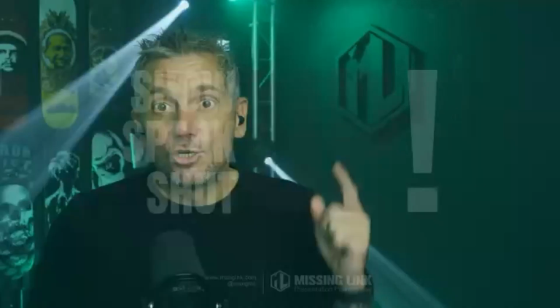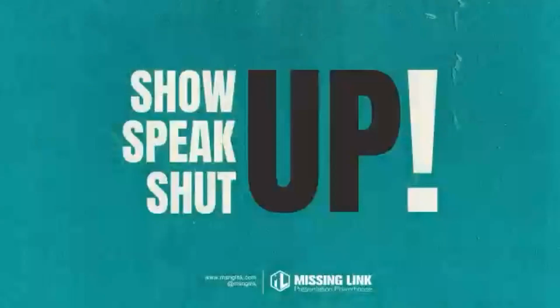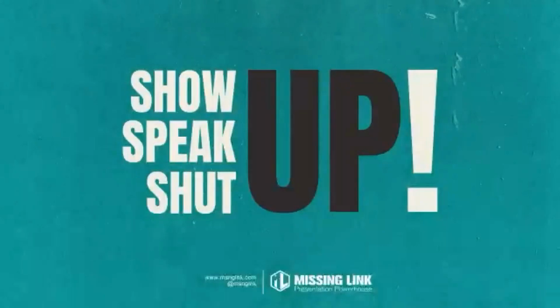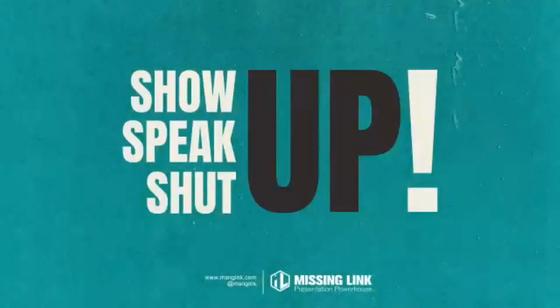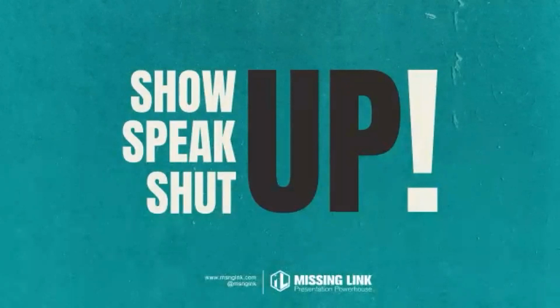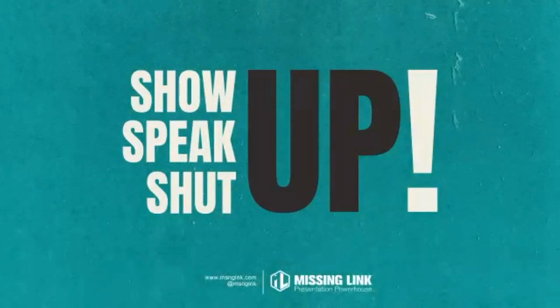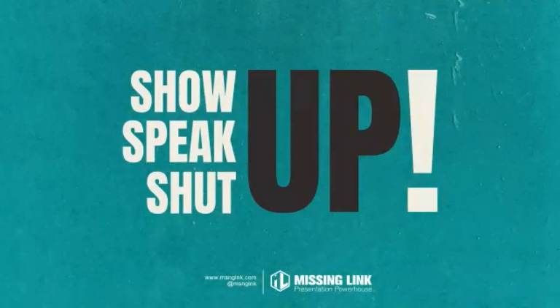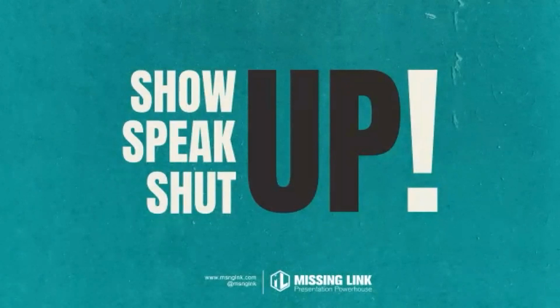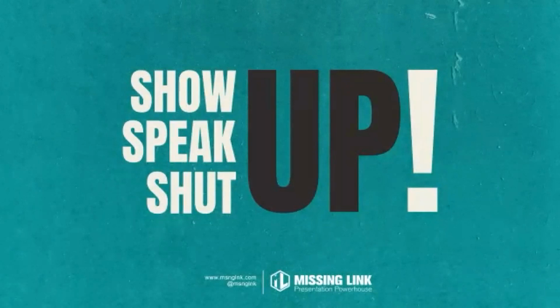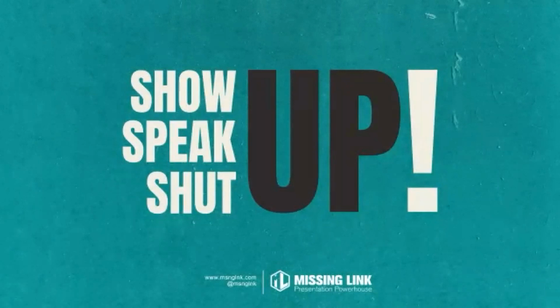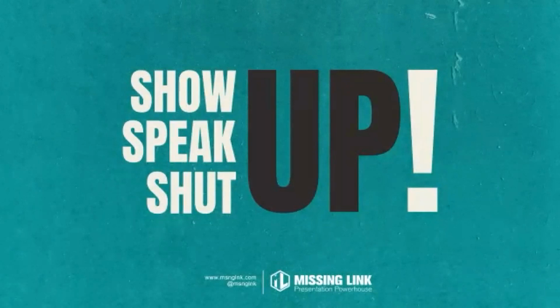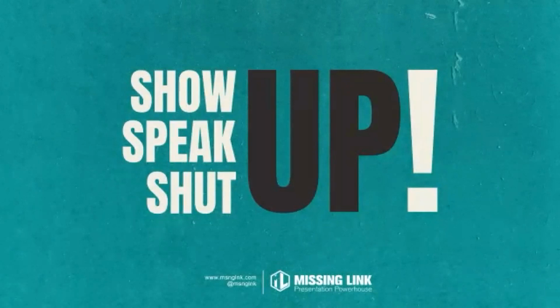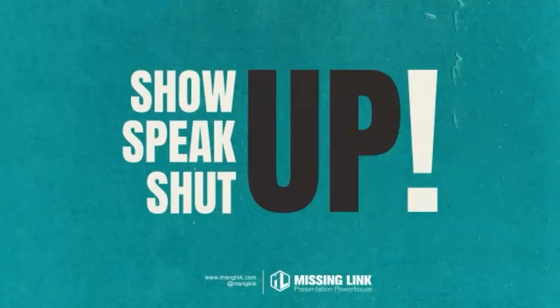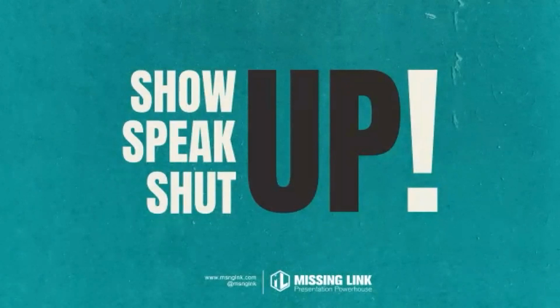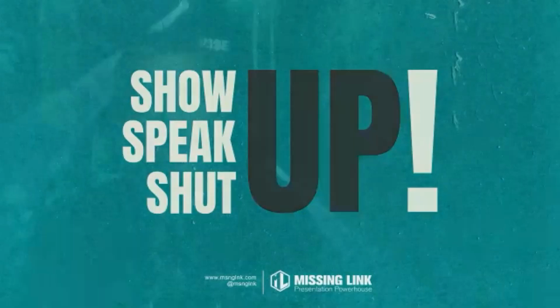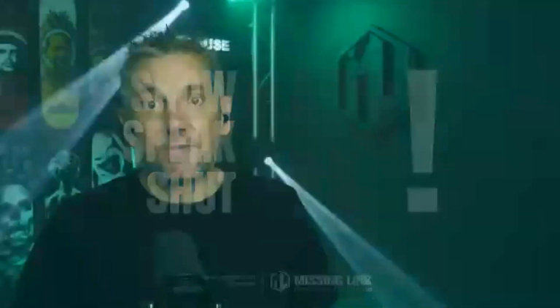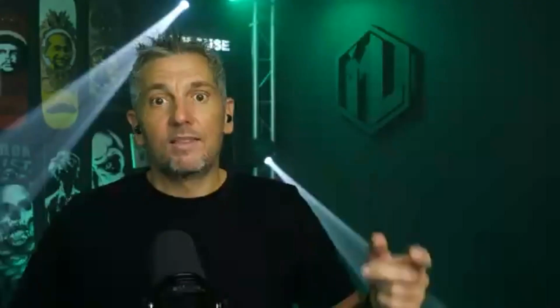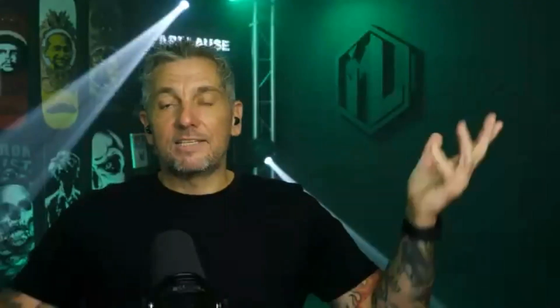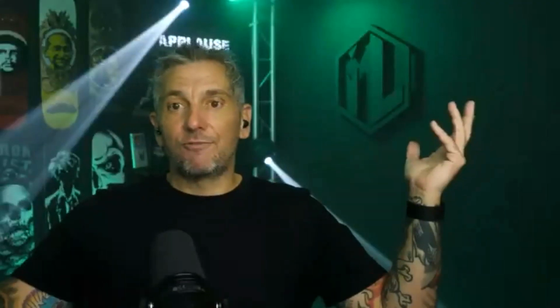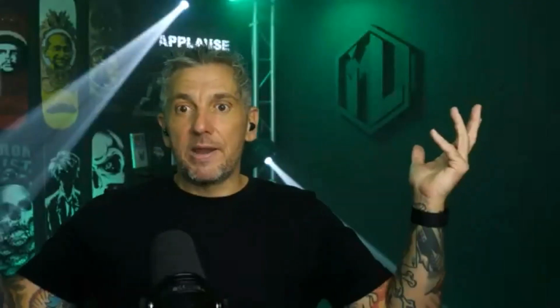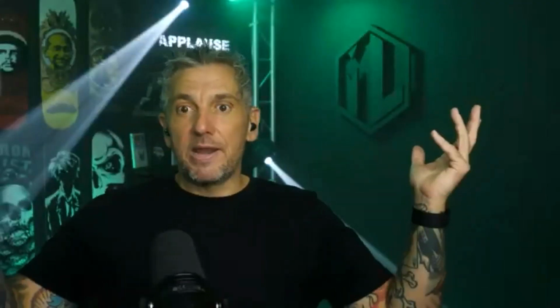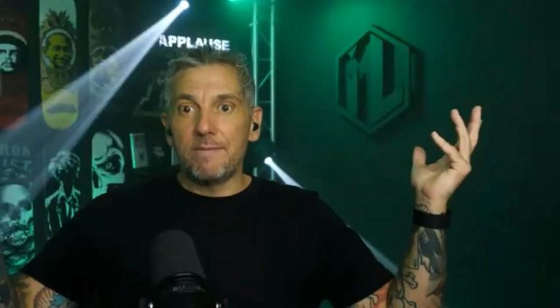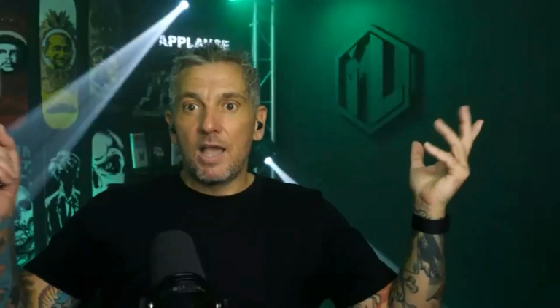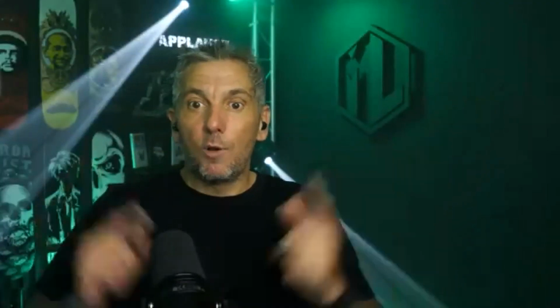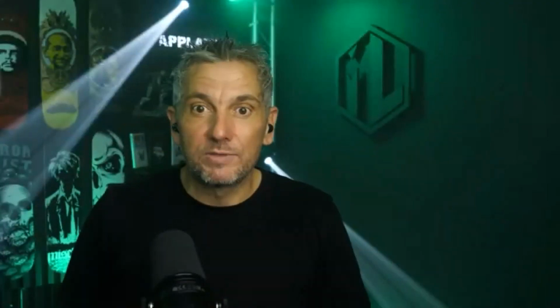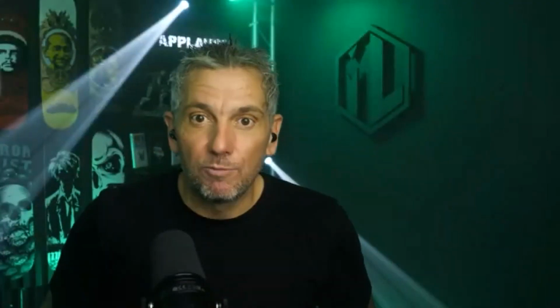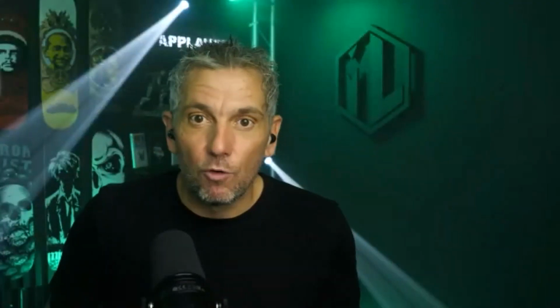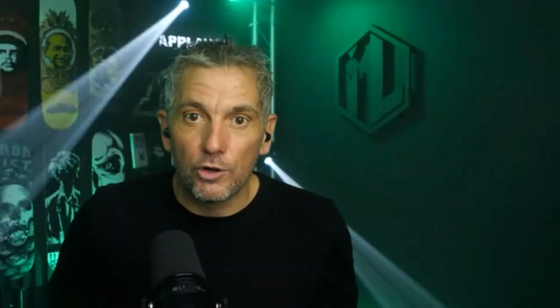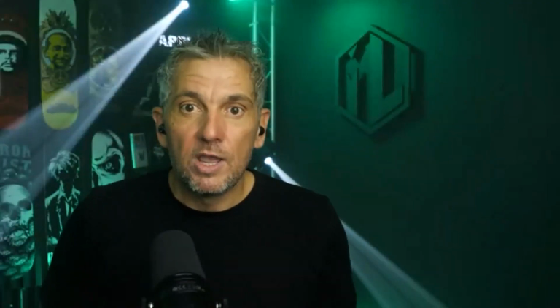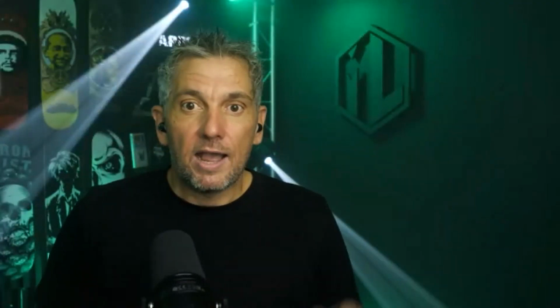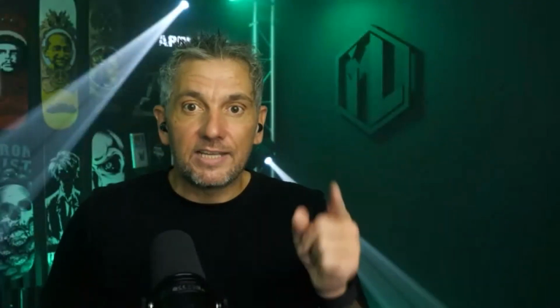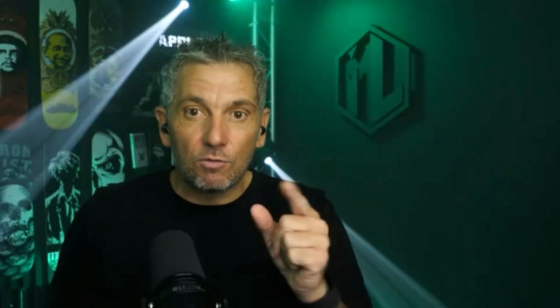When you're presenting online, you do not want to overstay your welcome. You're no longer trying to hold their attention — you're trying to interrupt their distraction. So the final parting shot: when you've said what you have to say, leave. Show up, speak up, and shut up.